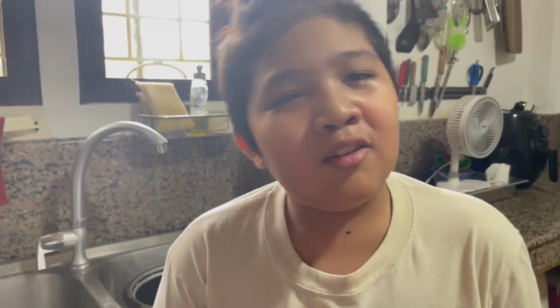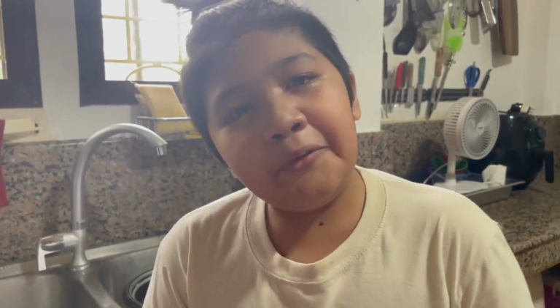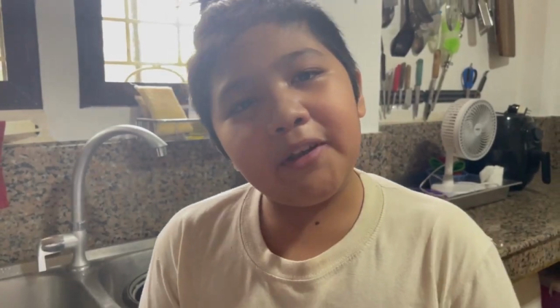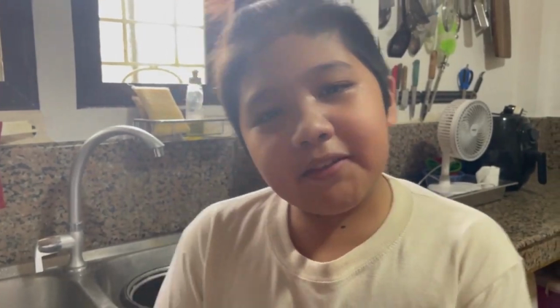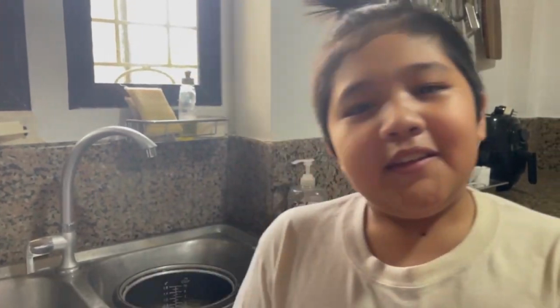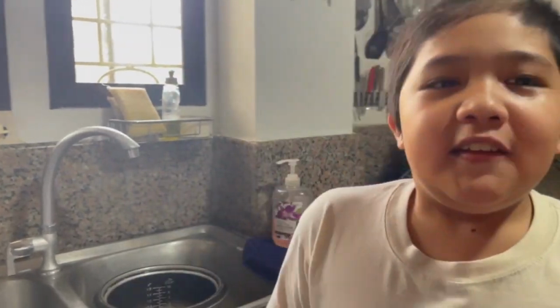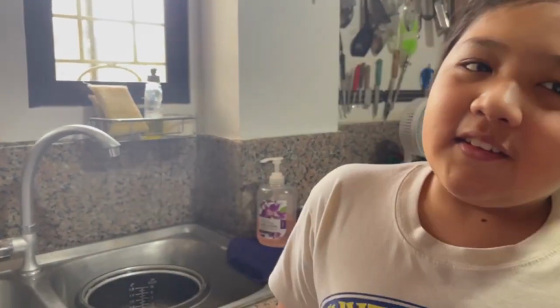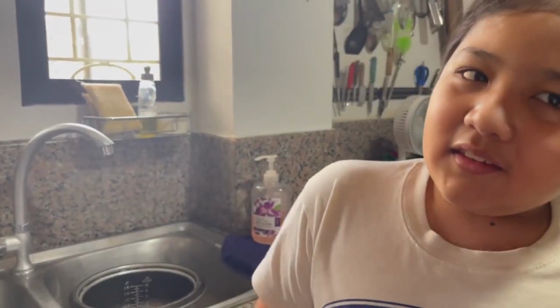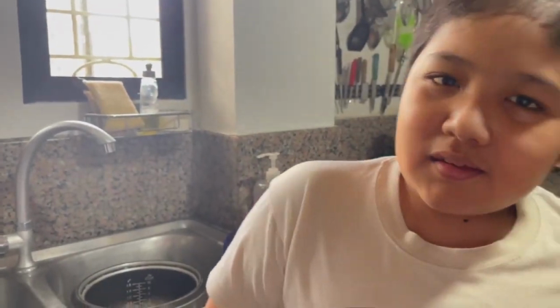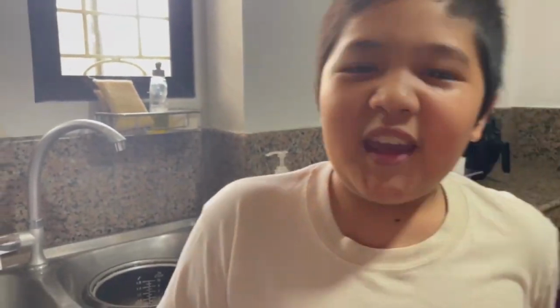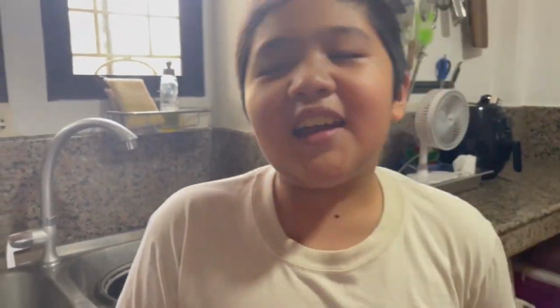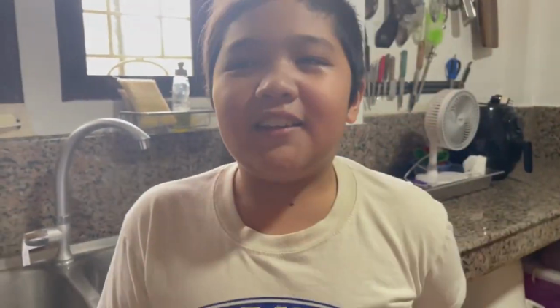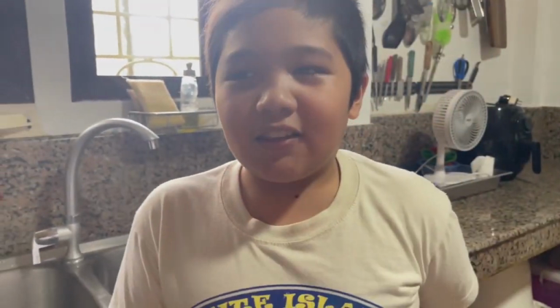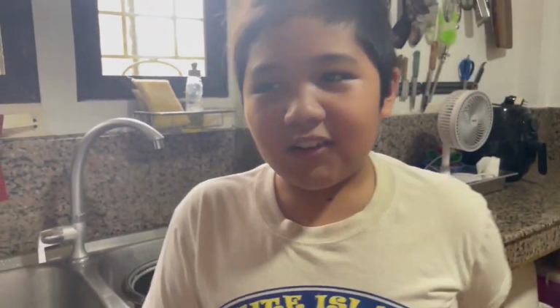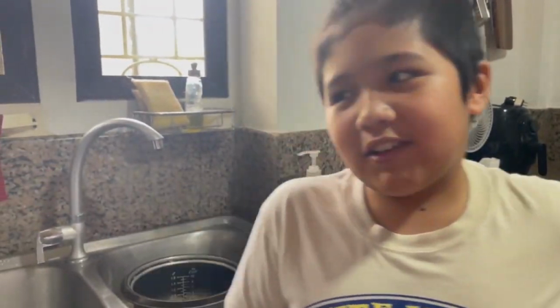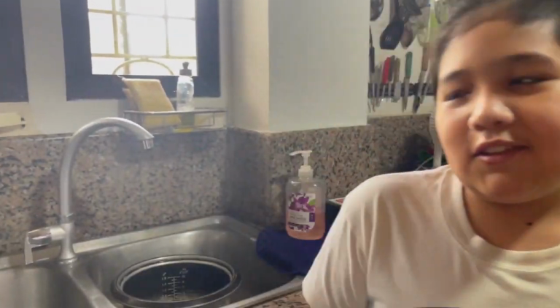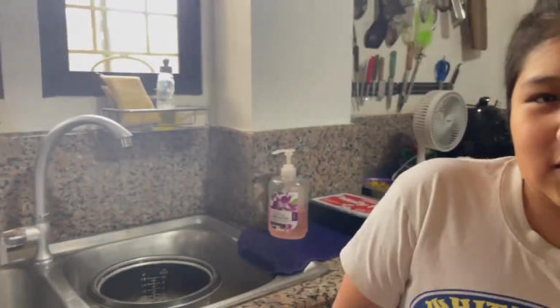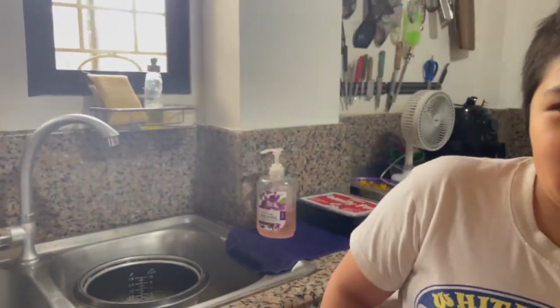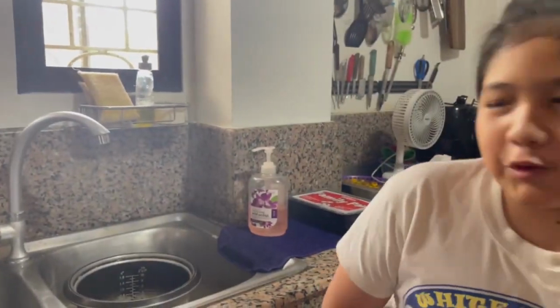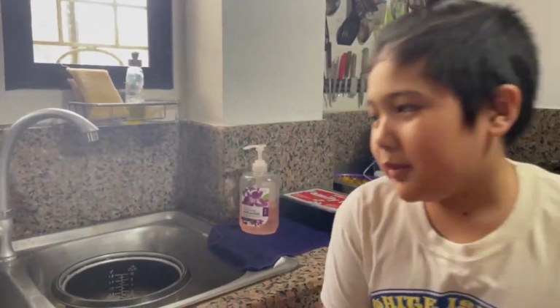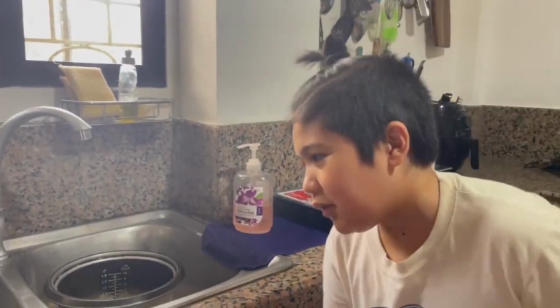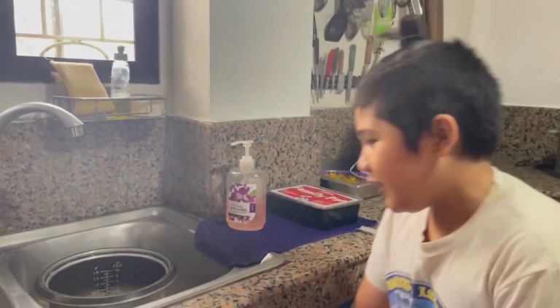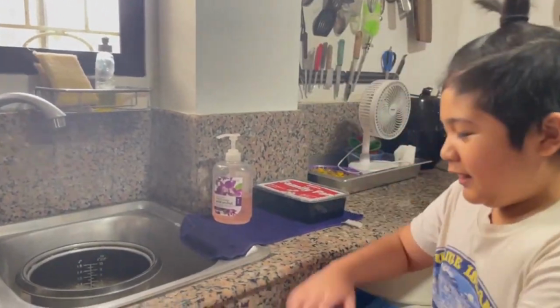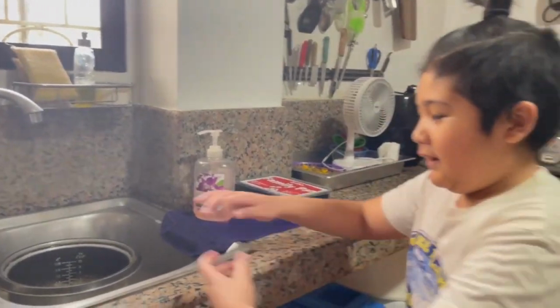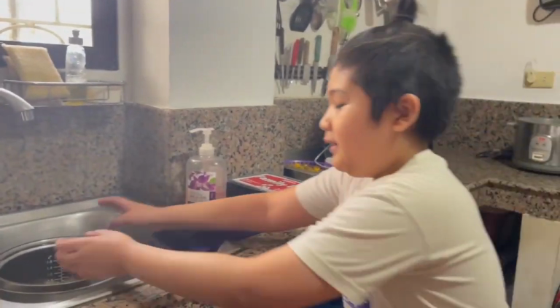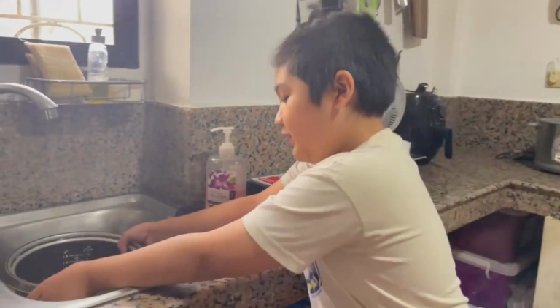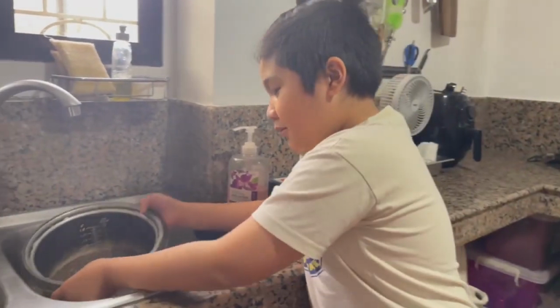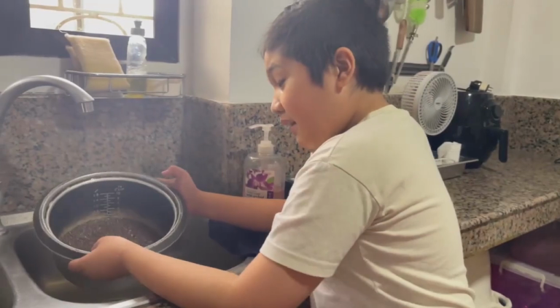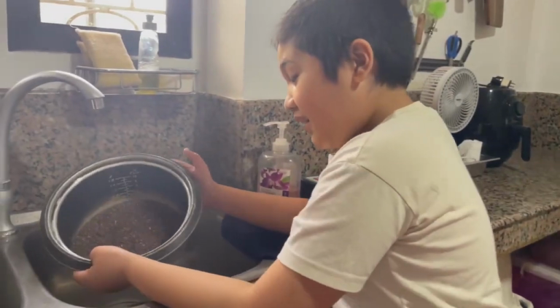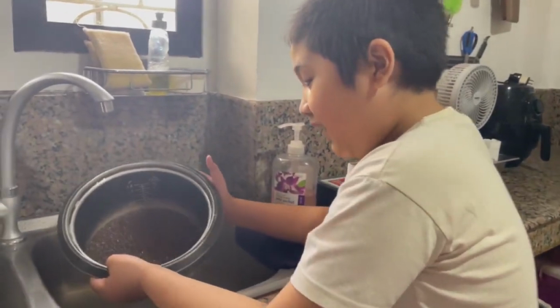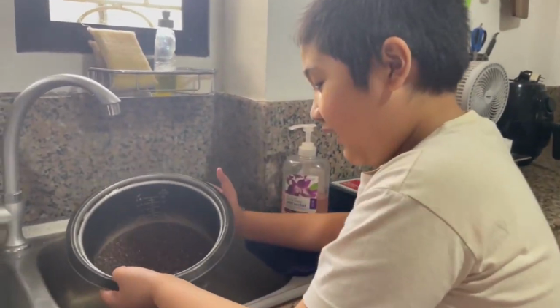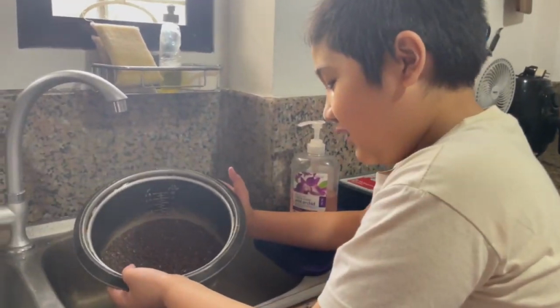Hello everyone, it's me again, Antonio. So today we will be cooking black rice.